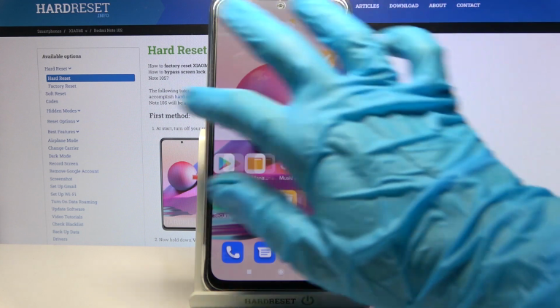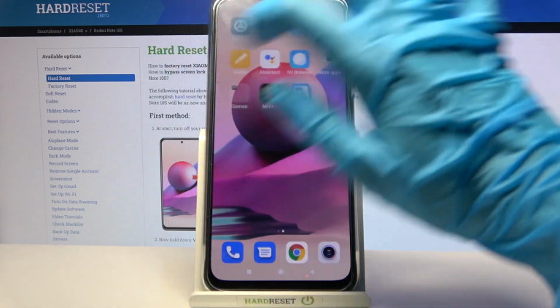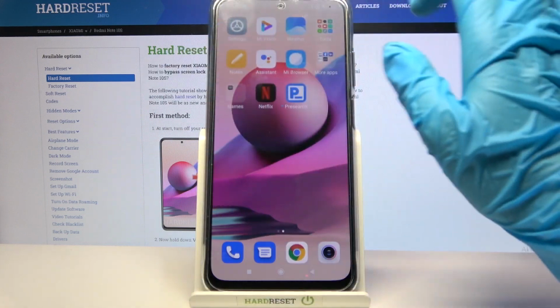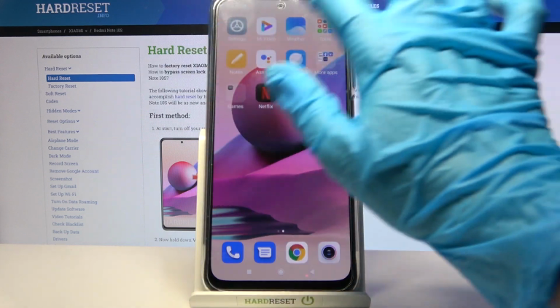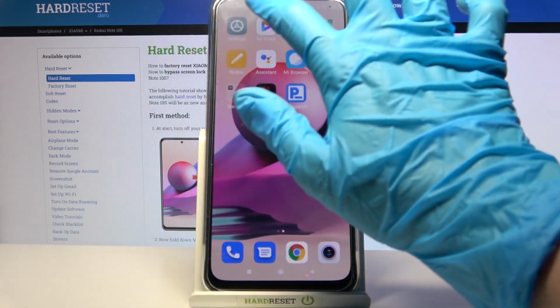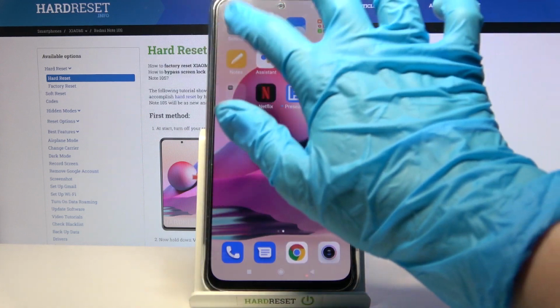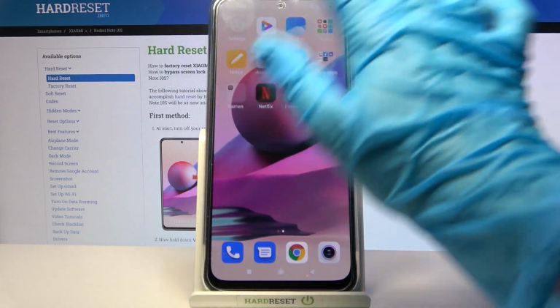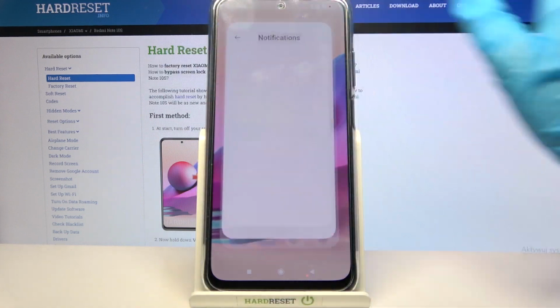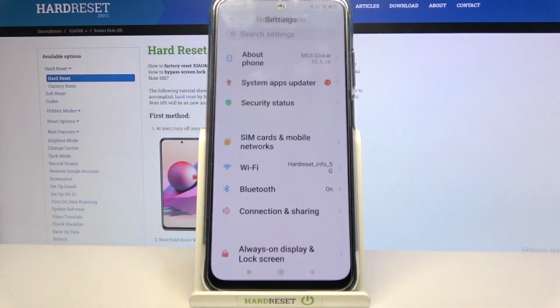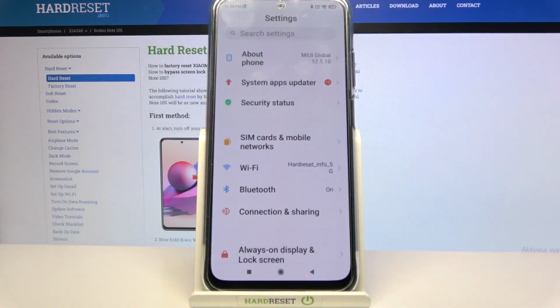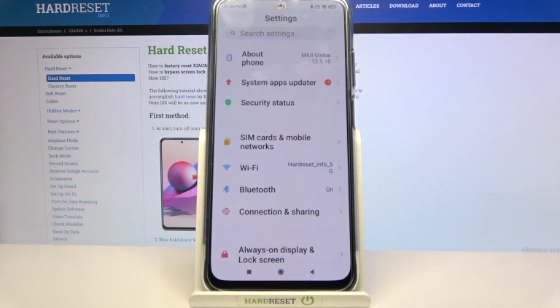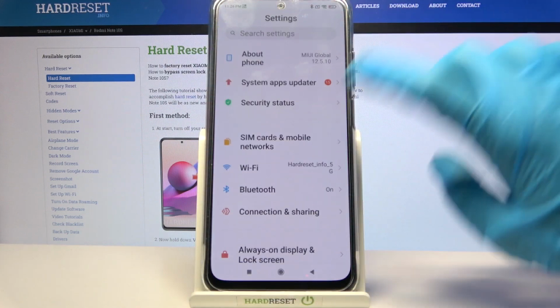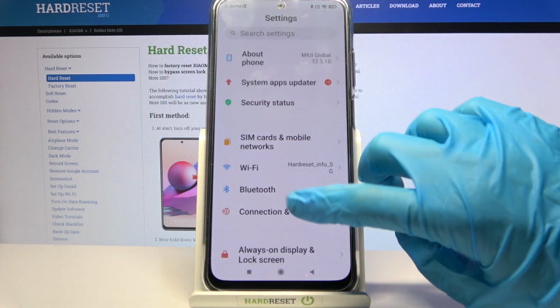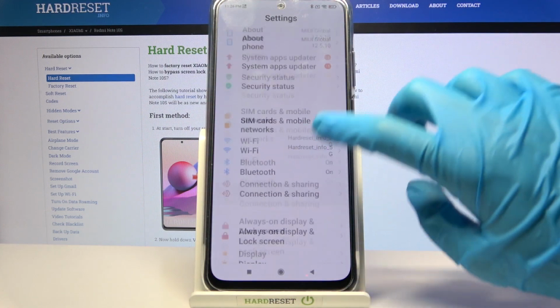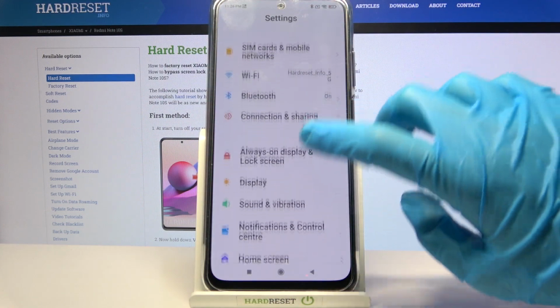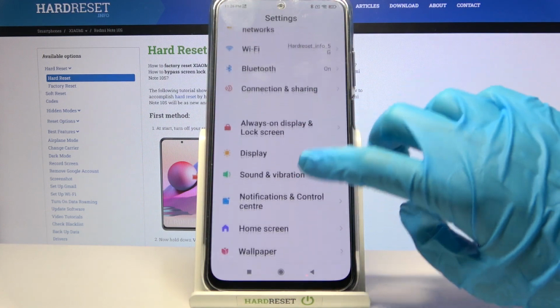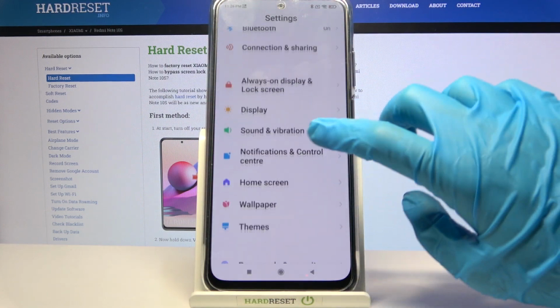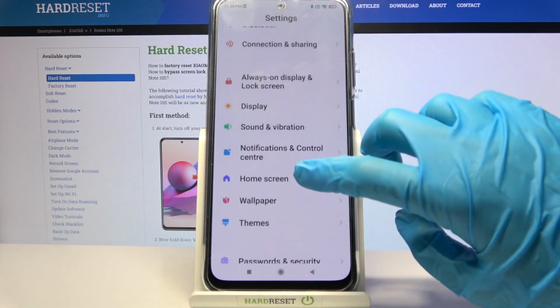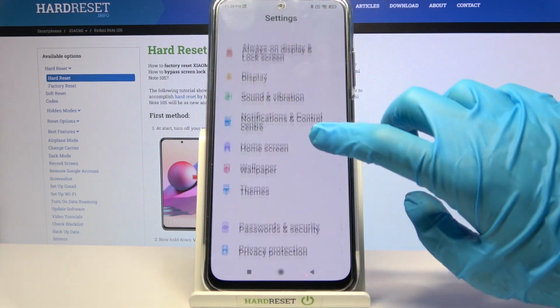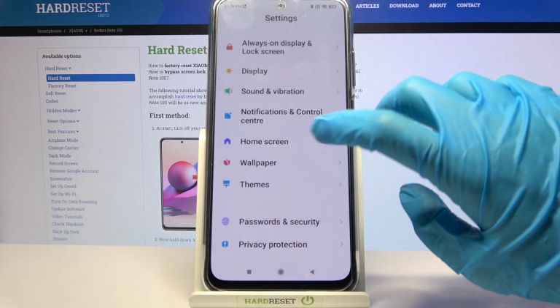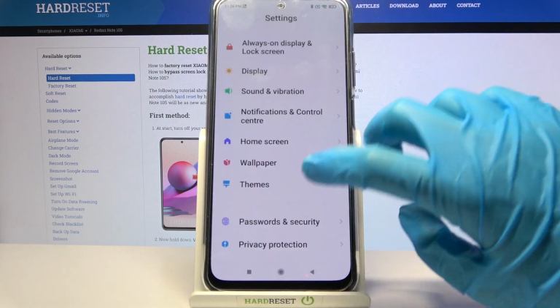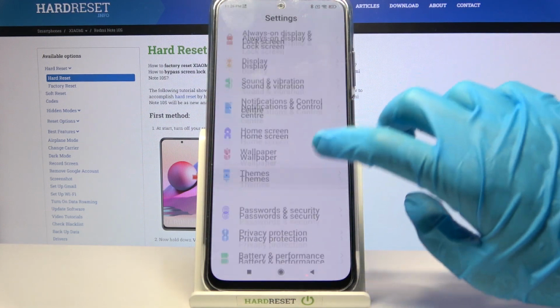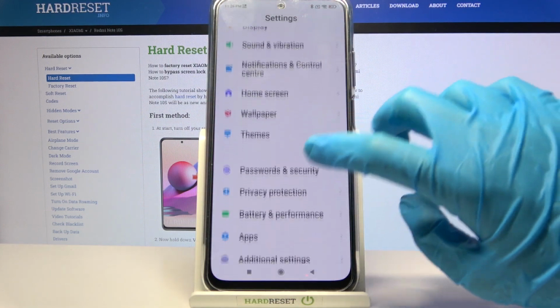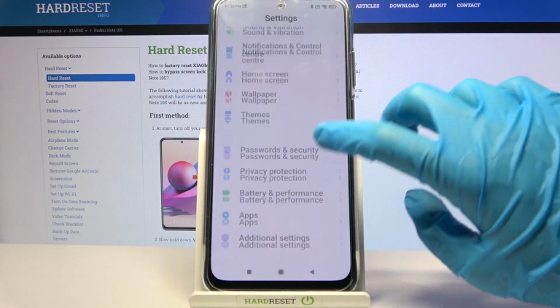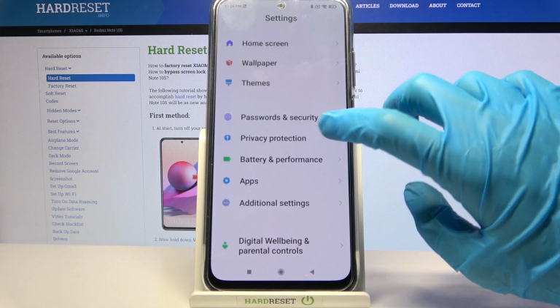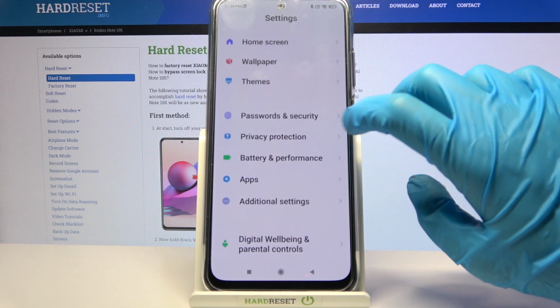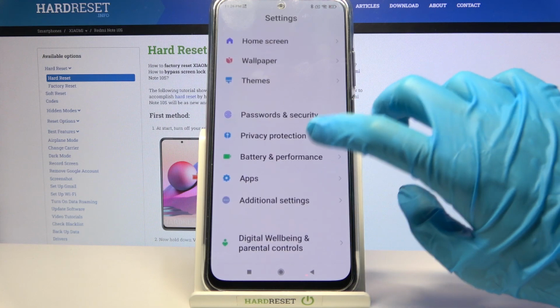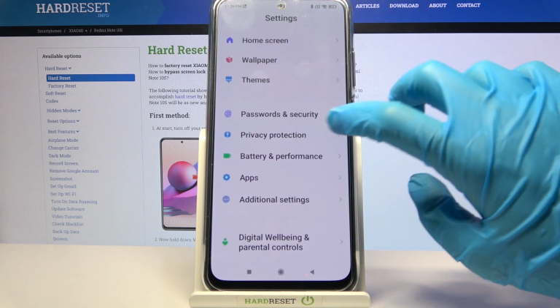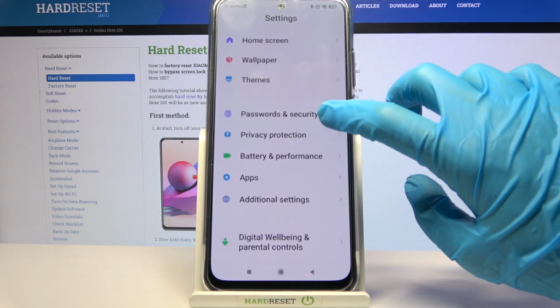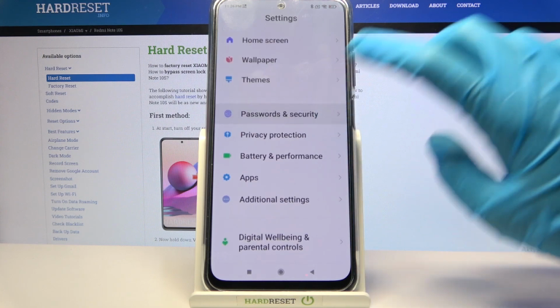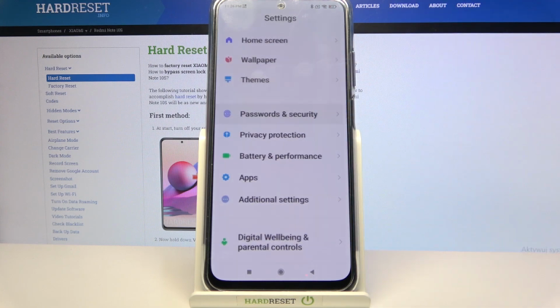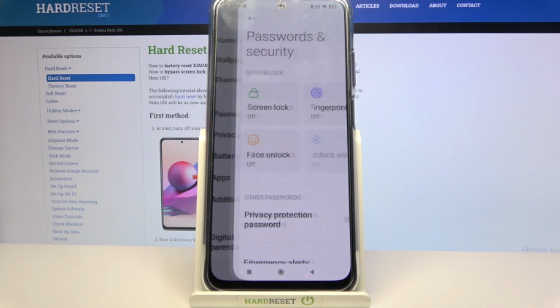First of all, go into Settings. Now you need to scroll down and select Passwords and Security.